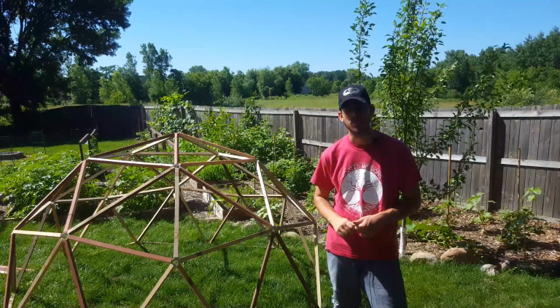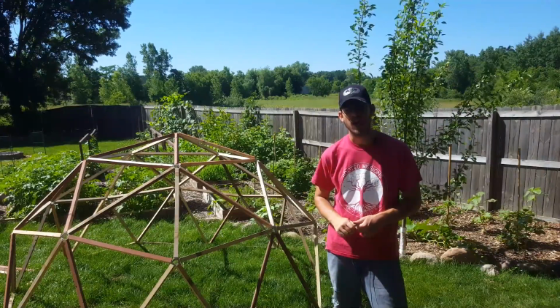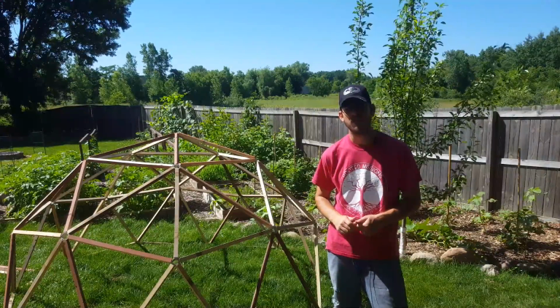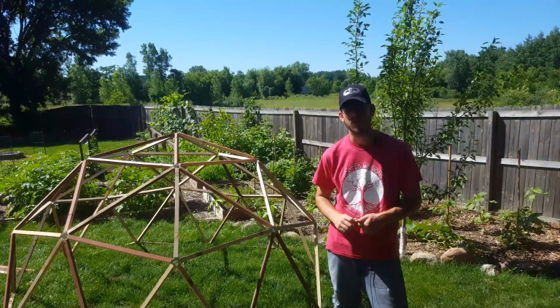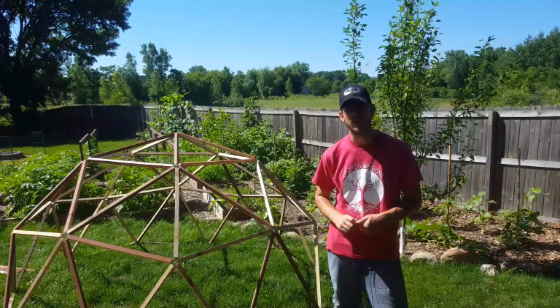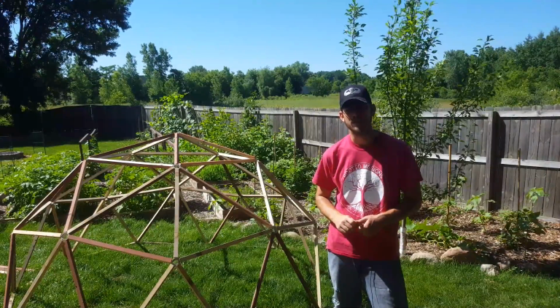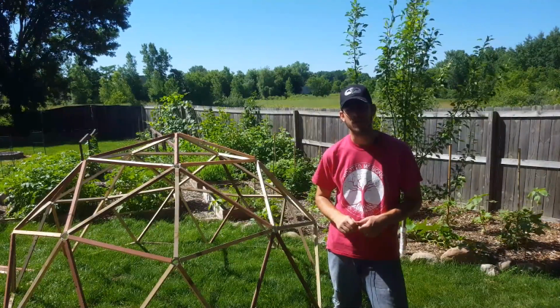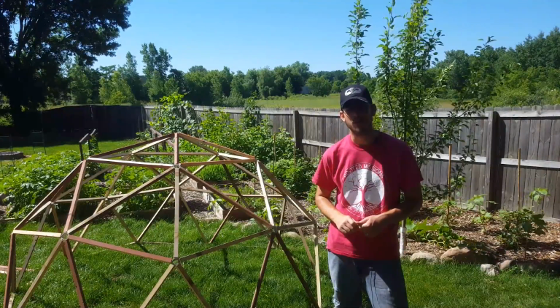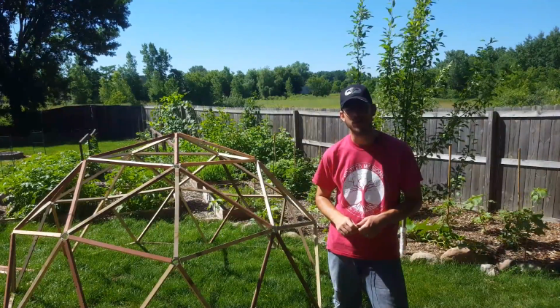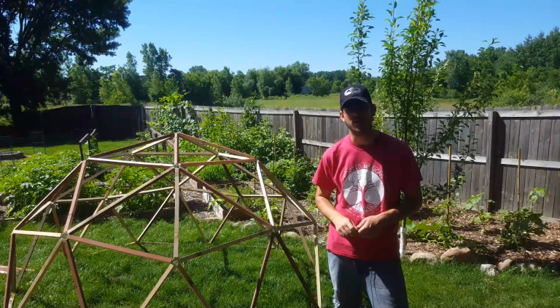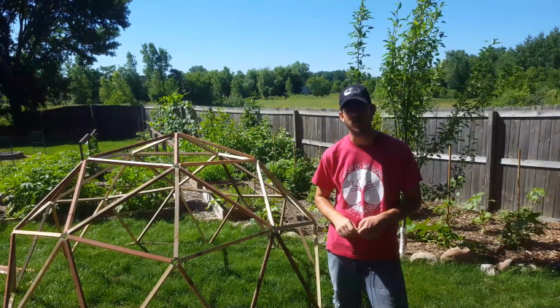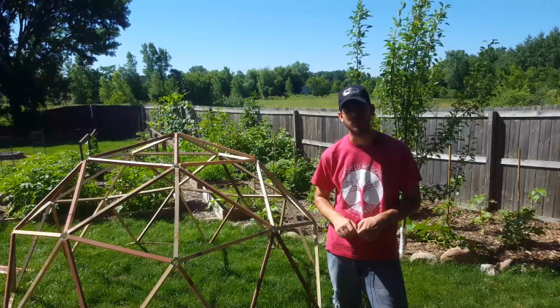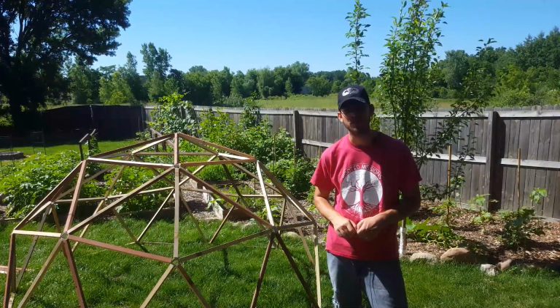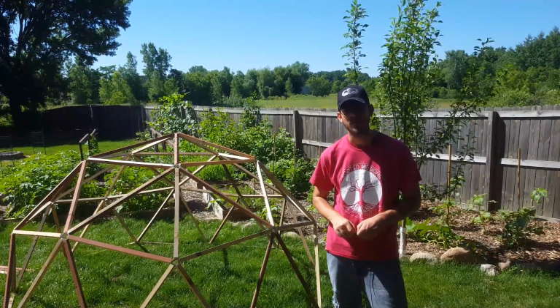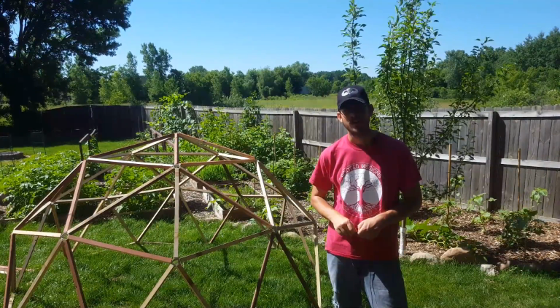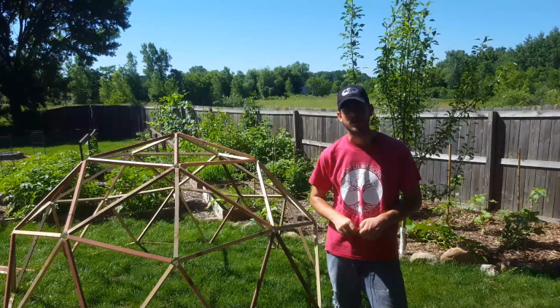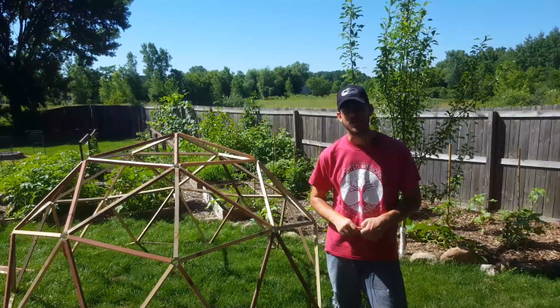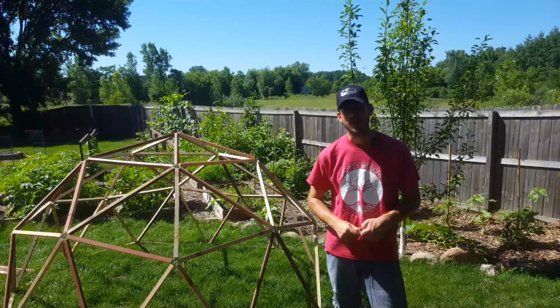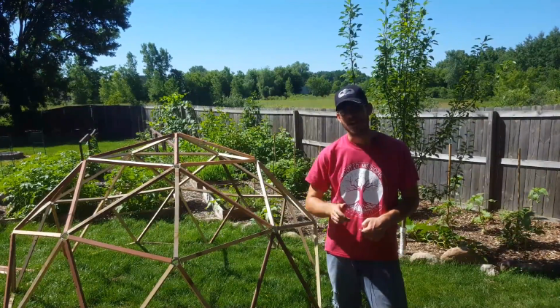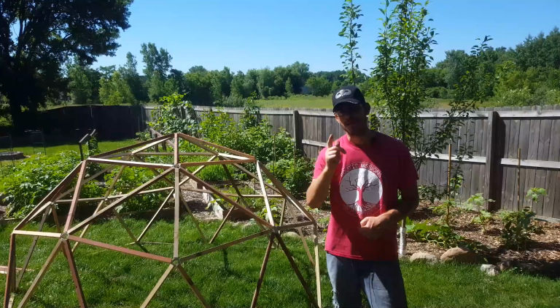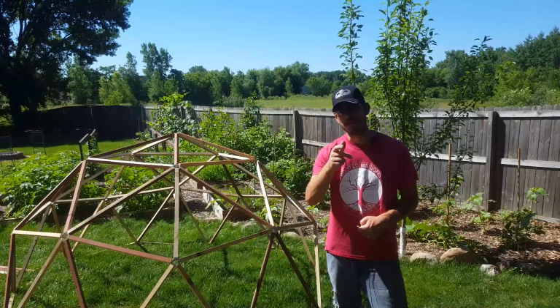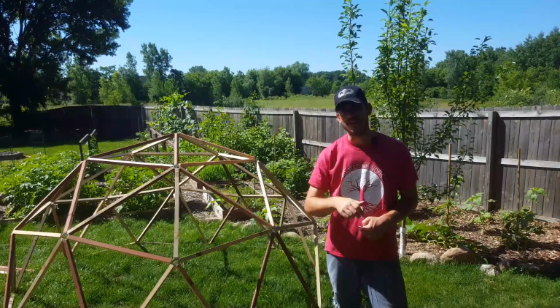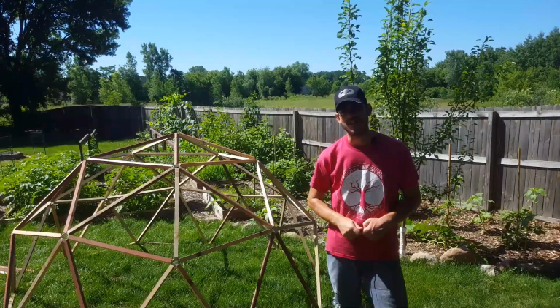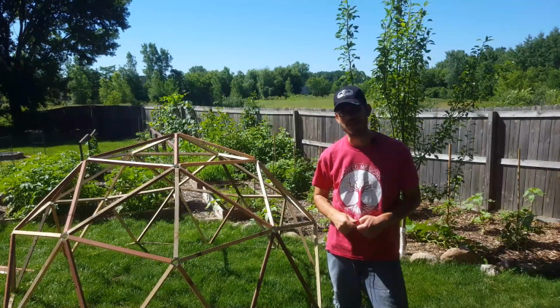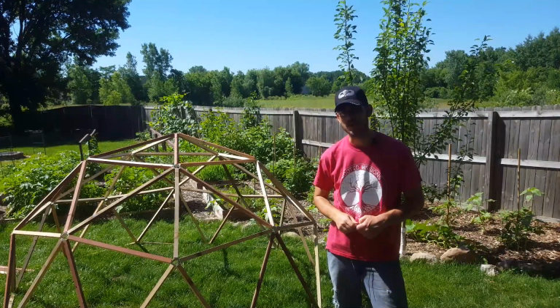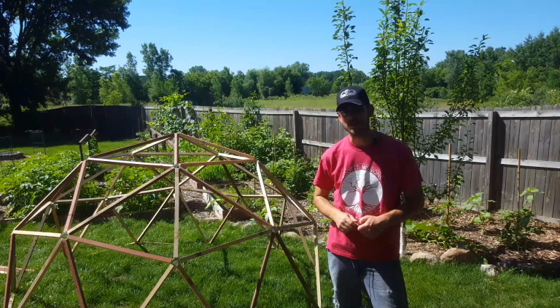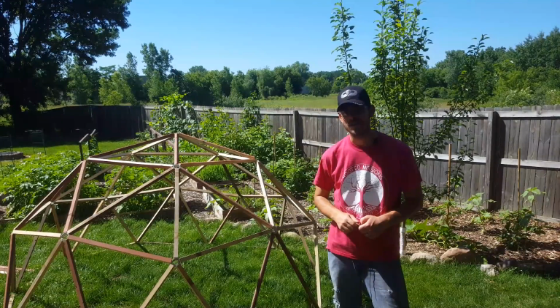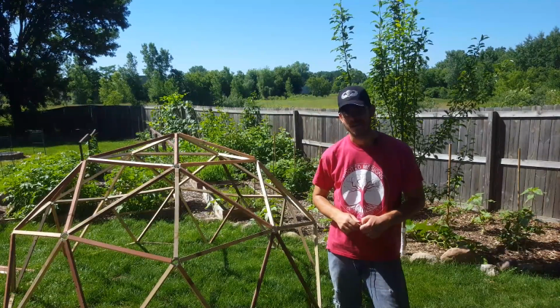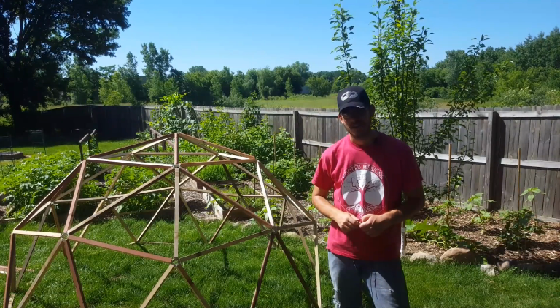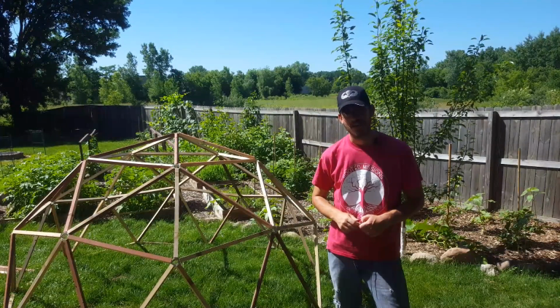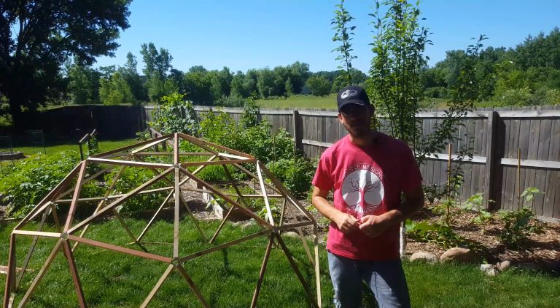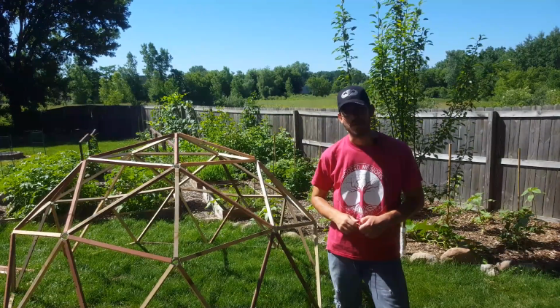Stay tuned for that video on how to build this dome — you can do so much with these things. I haven't even thought of all the things I could use these little domes for. I have a feeling my kids are going to want to play in one of them though. As always, guys, thanks for watching. Have a good one.